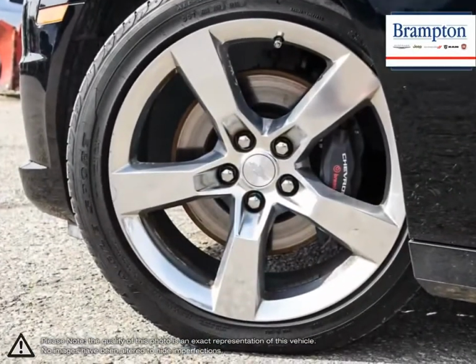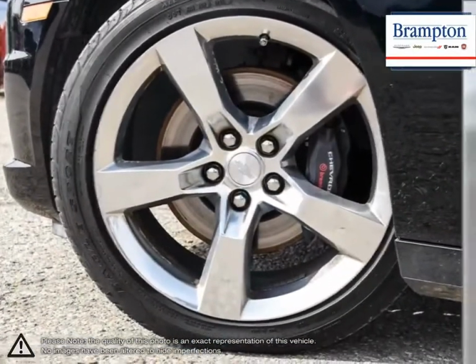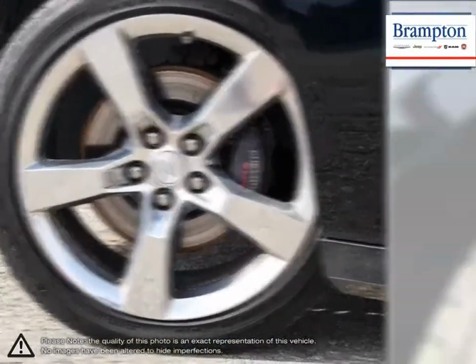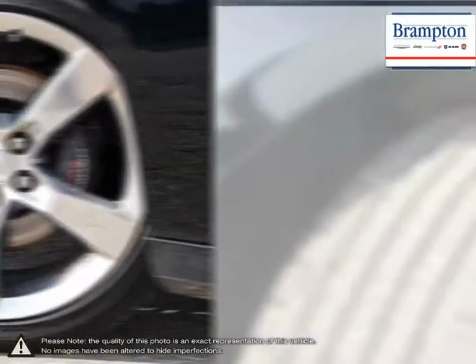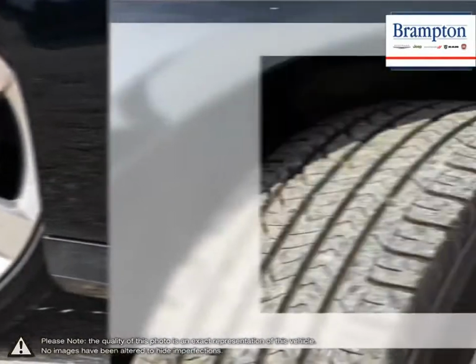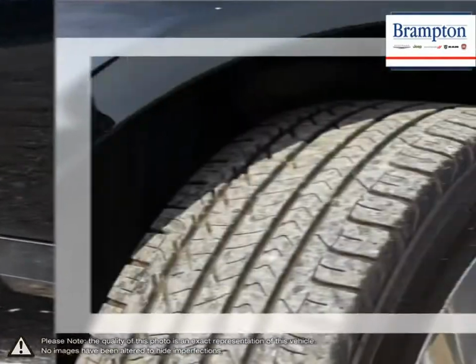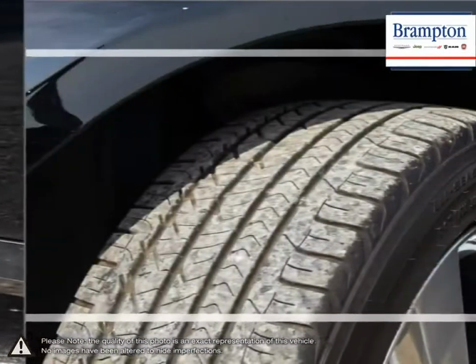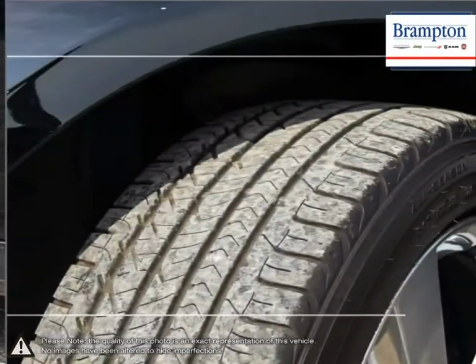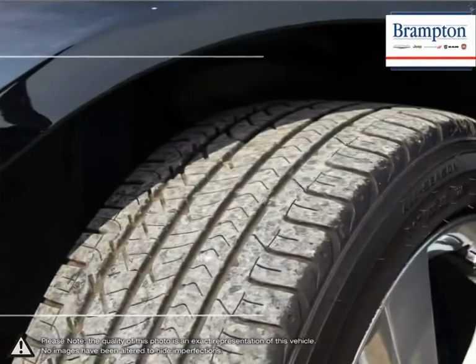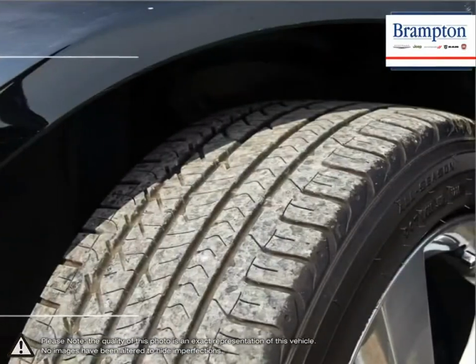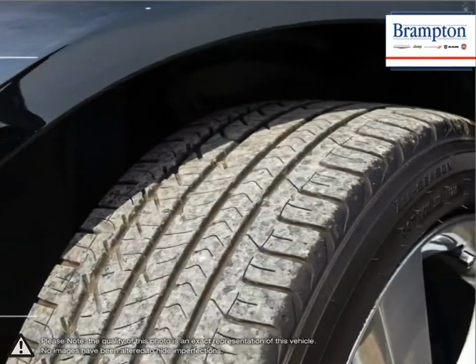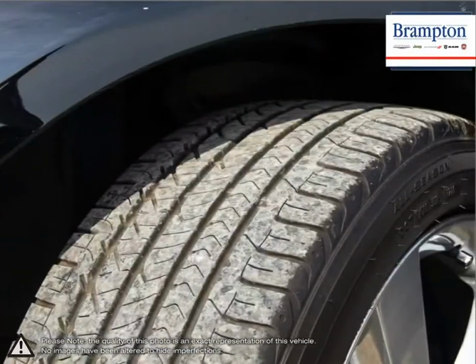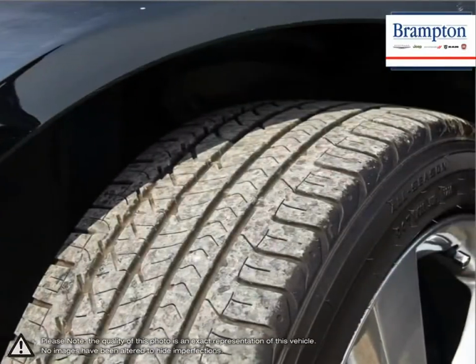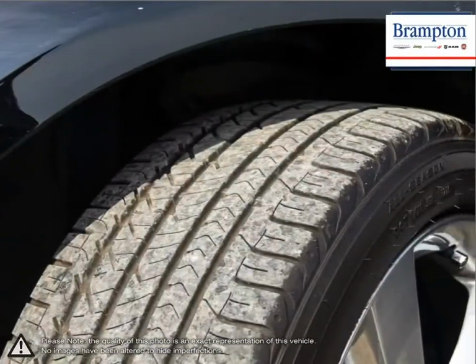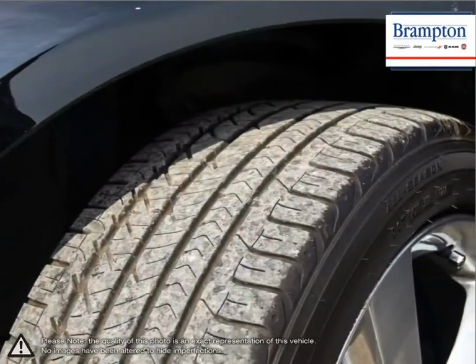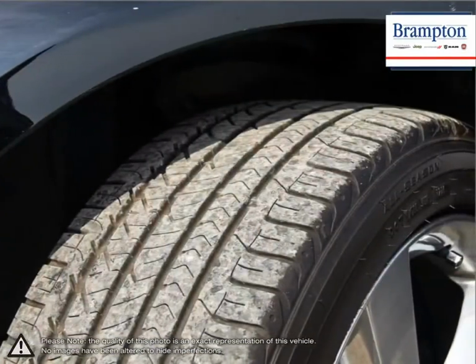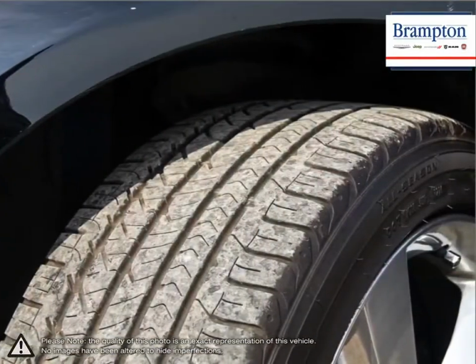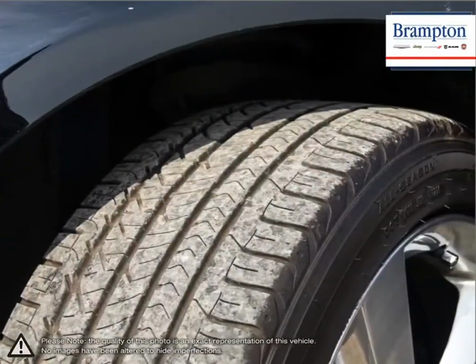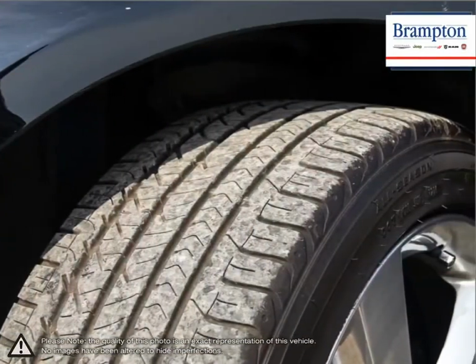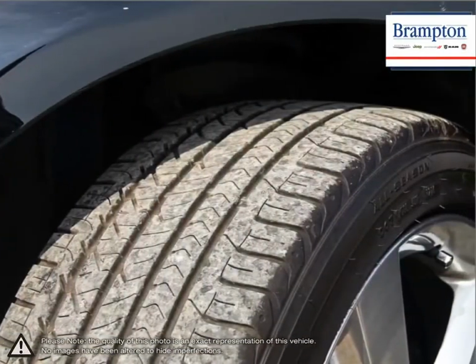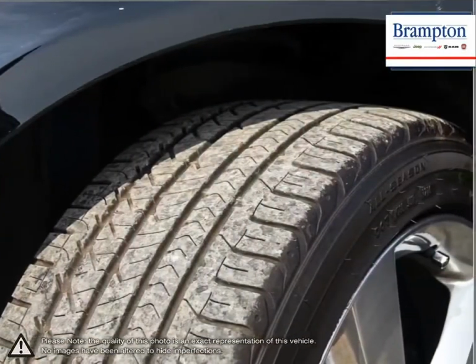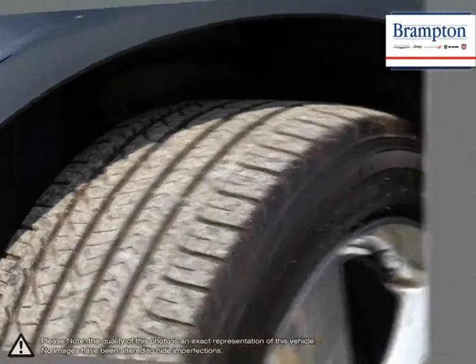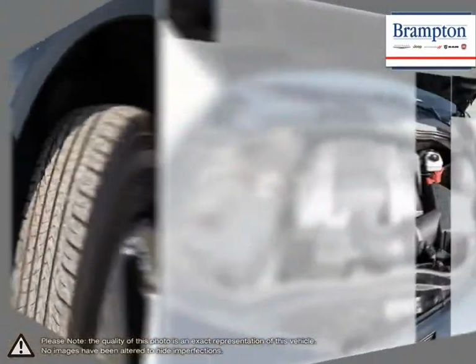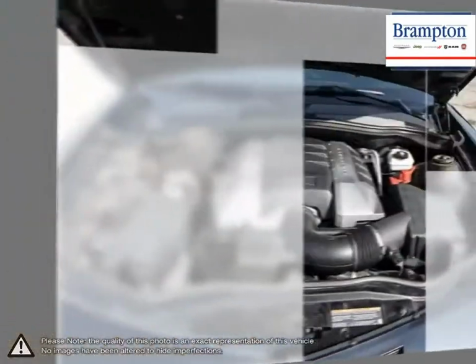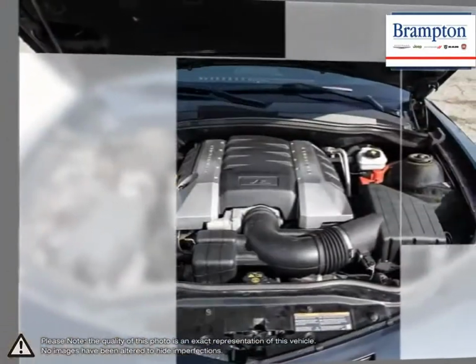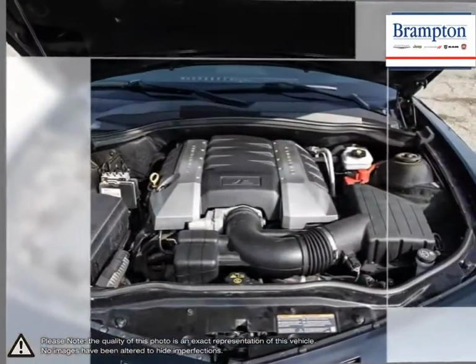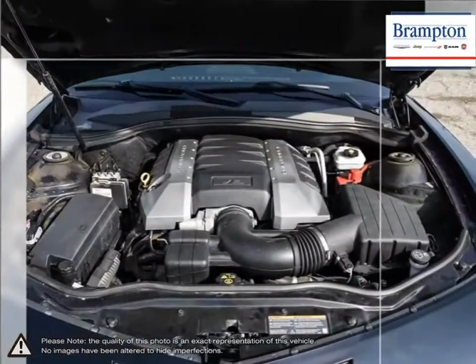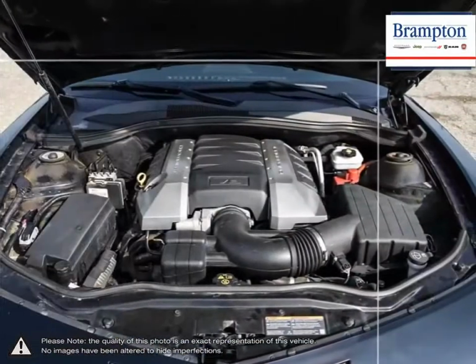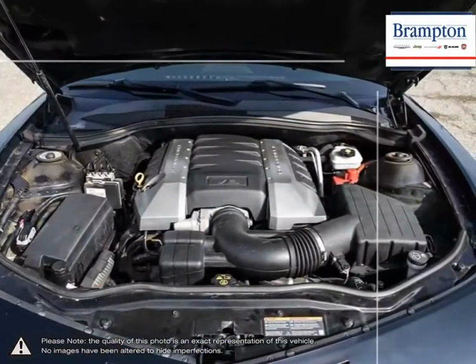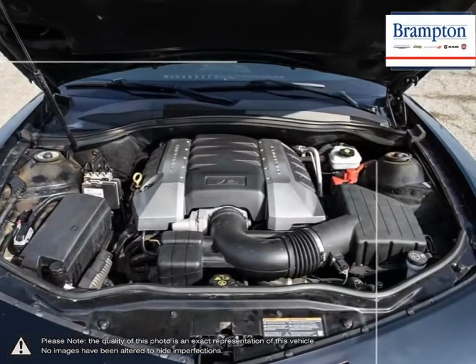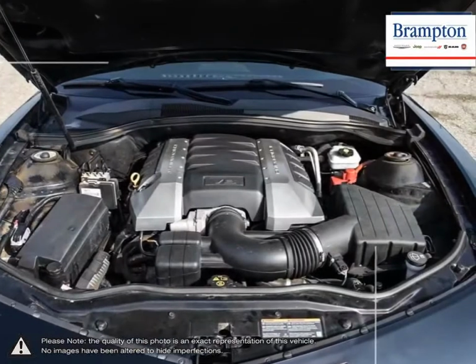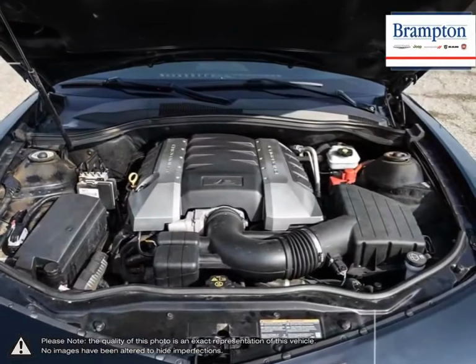Performance-driven design enhancements to the front and rear fascias give the Camaro a low-wide contemporary look.